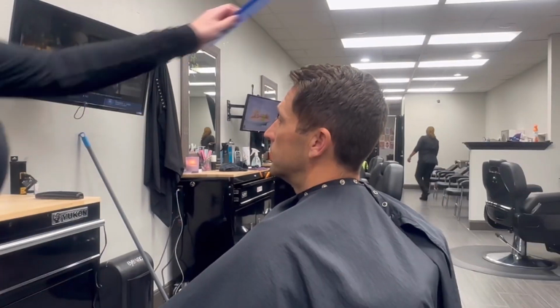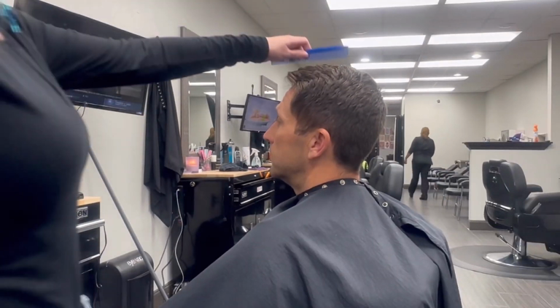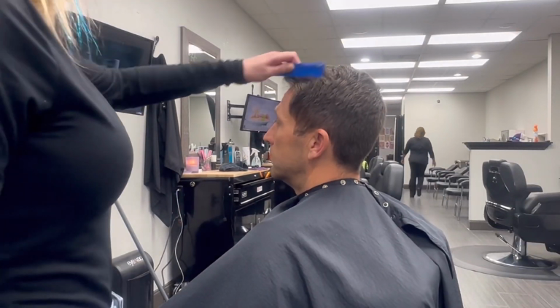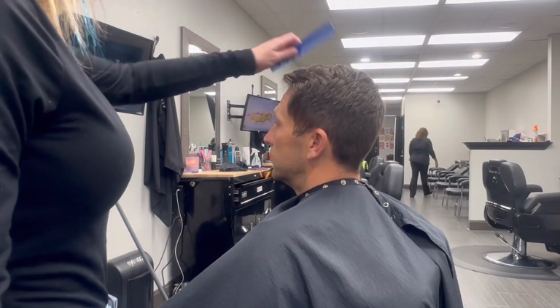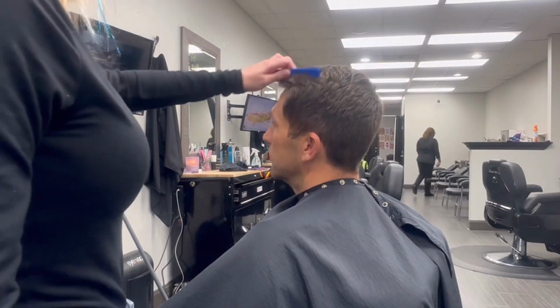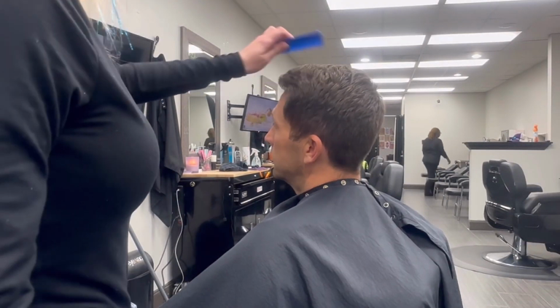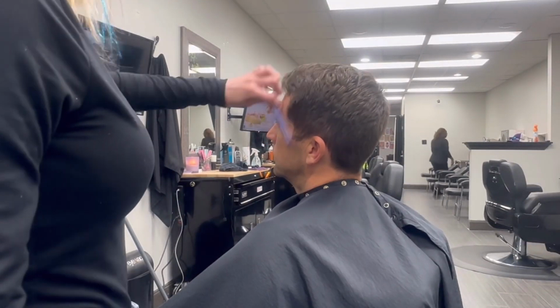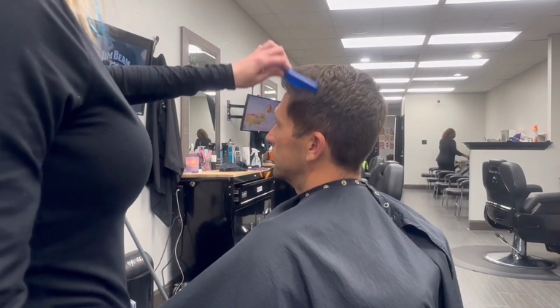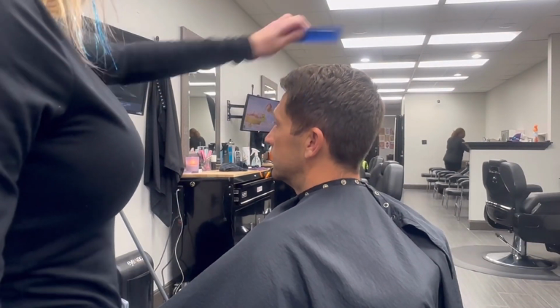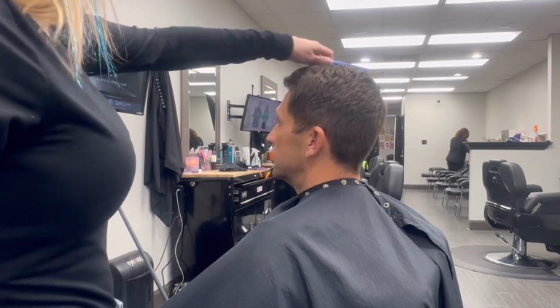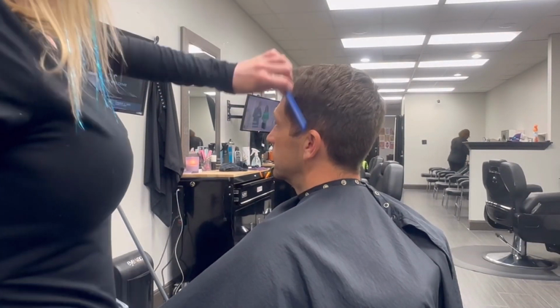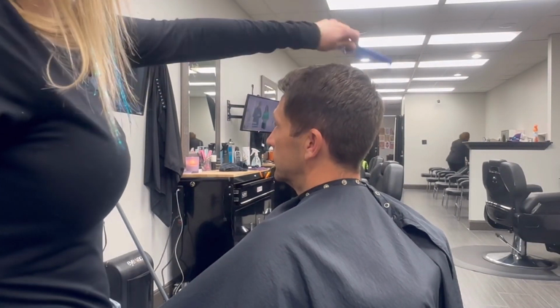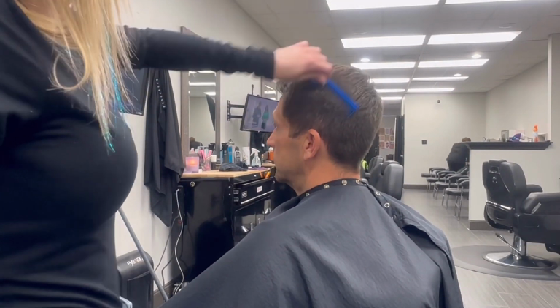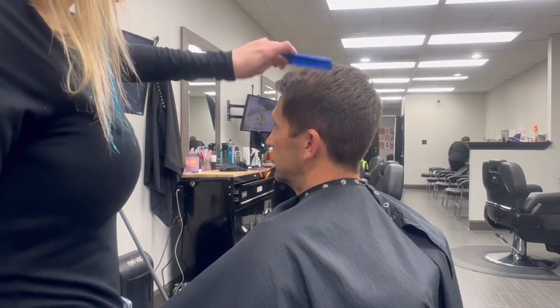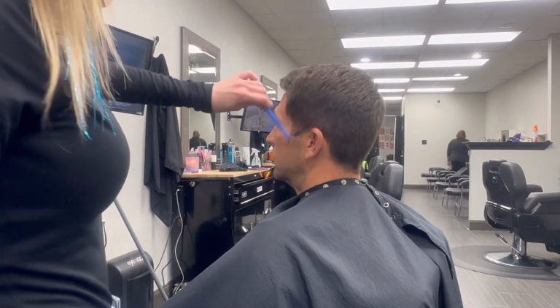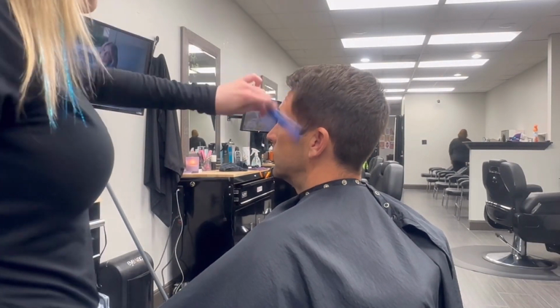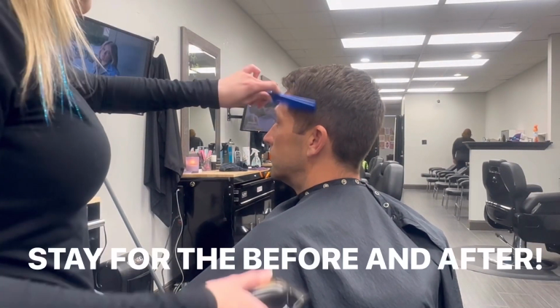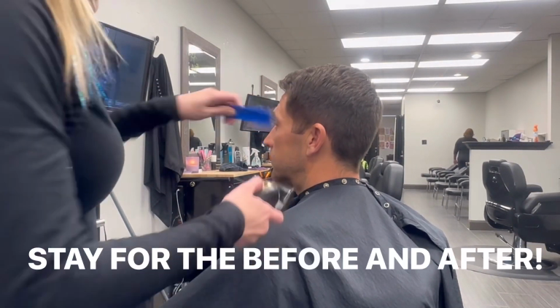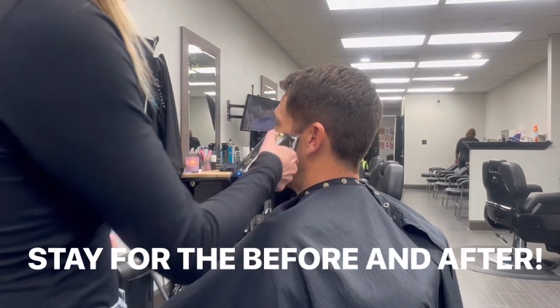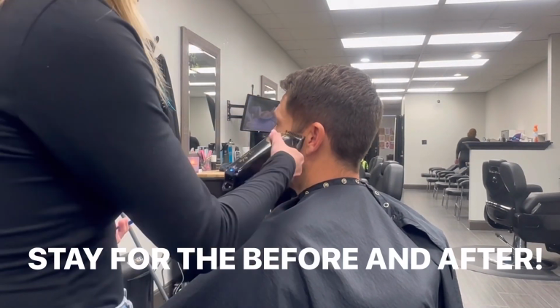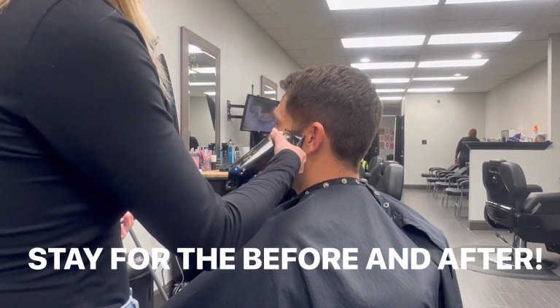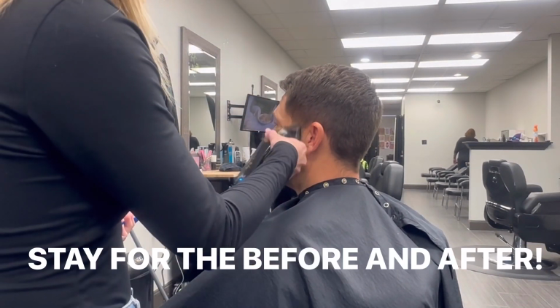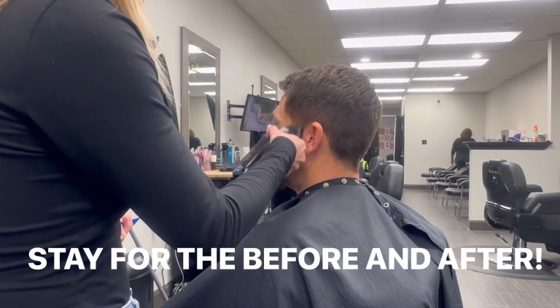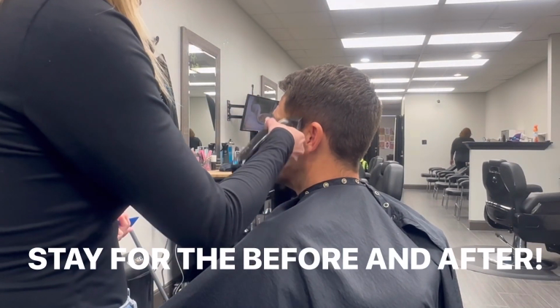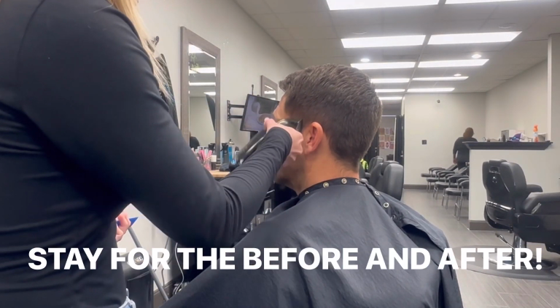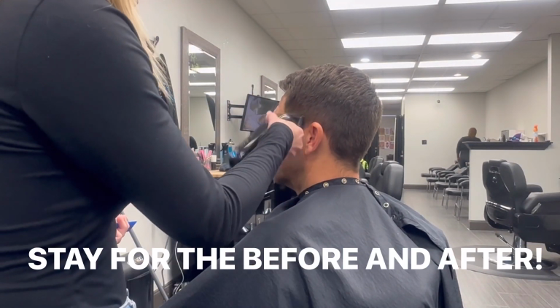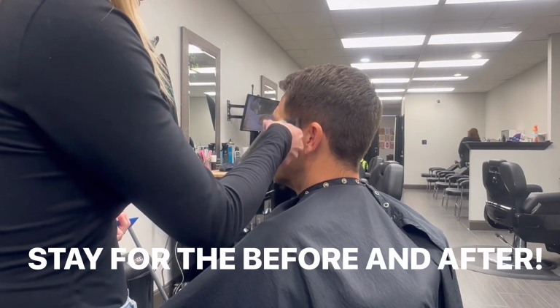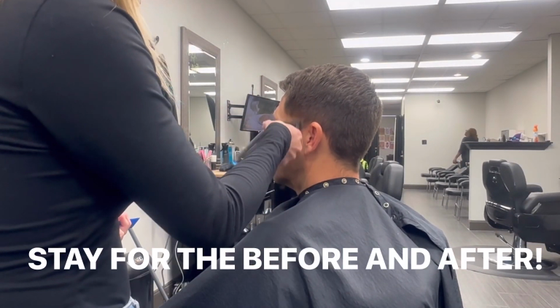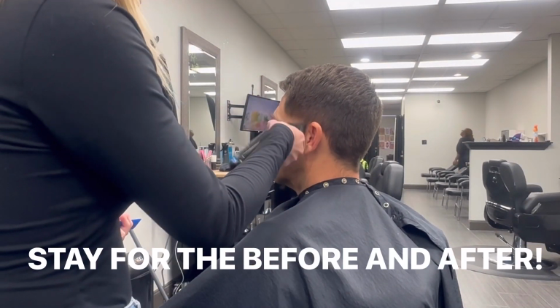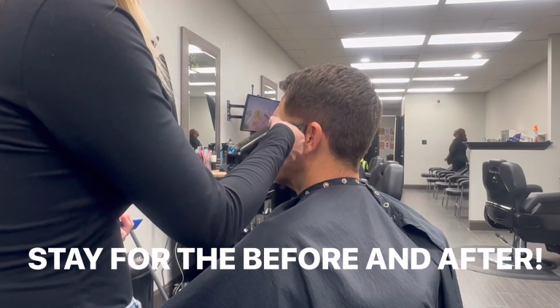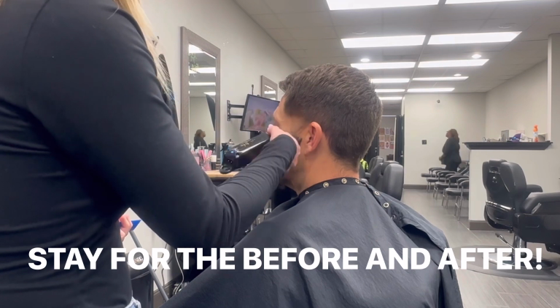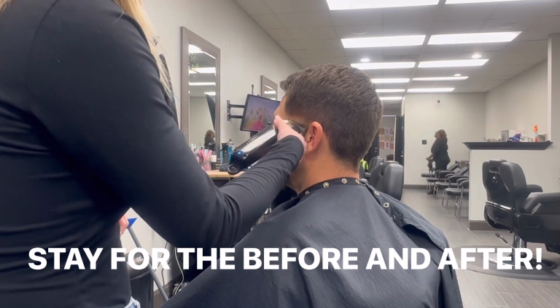Hey it's Ashley and I'm back with another haircut tutorial. Stay till the end and check out the before and after.